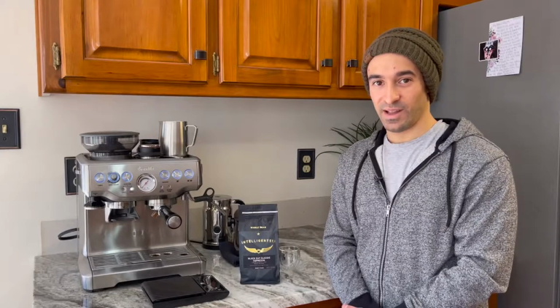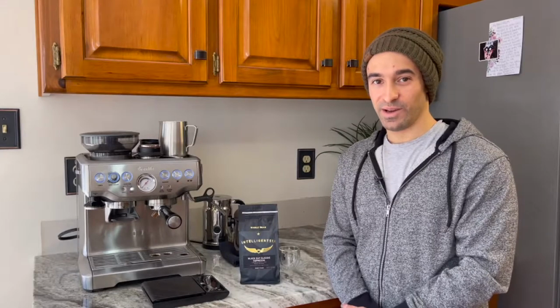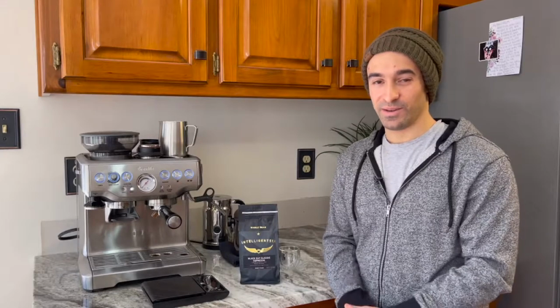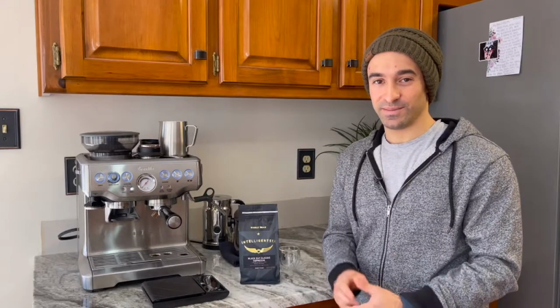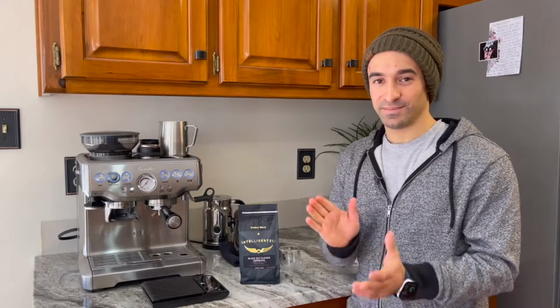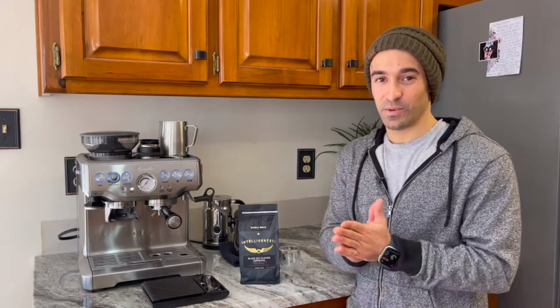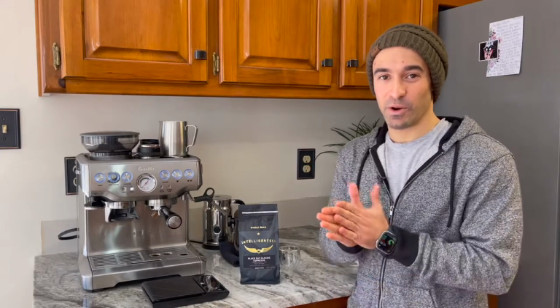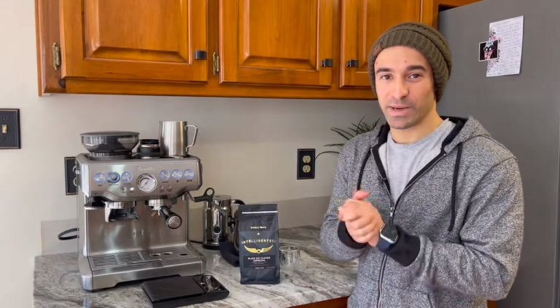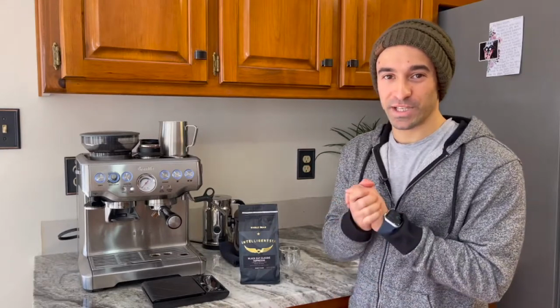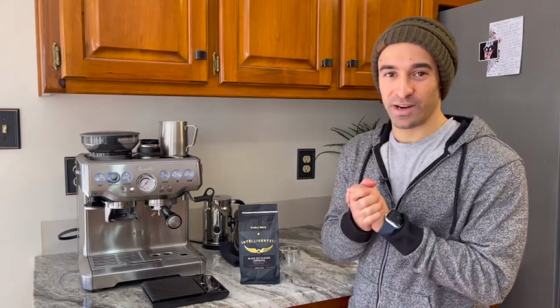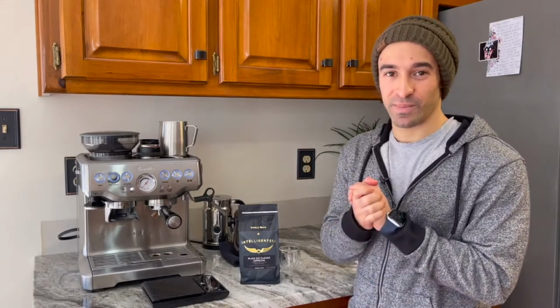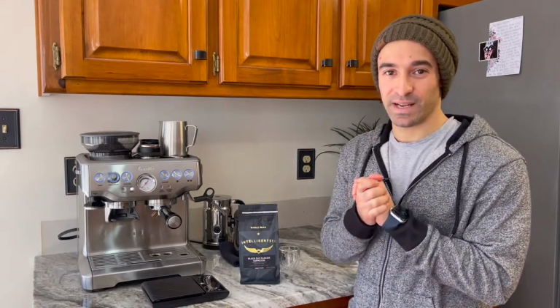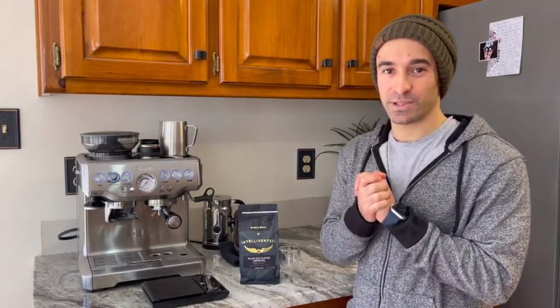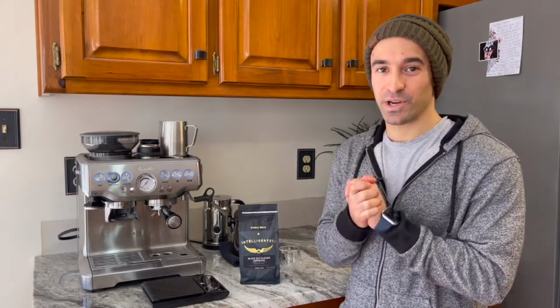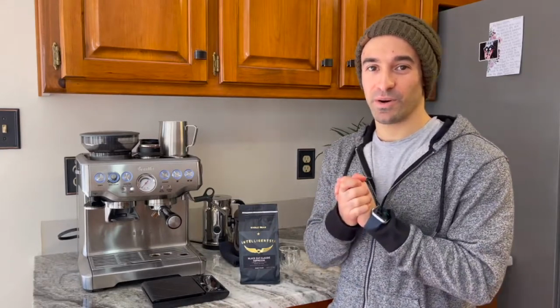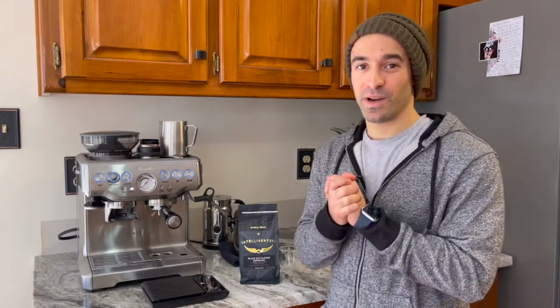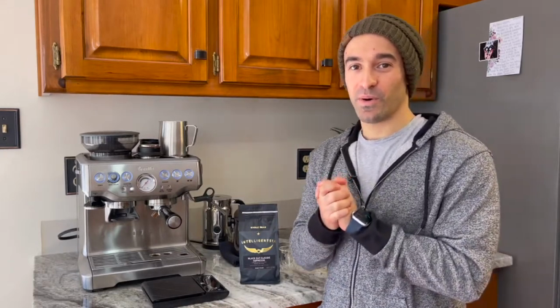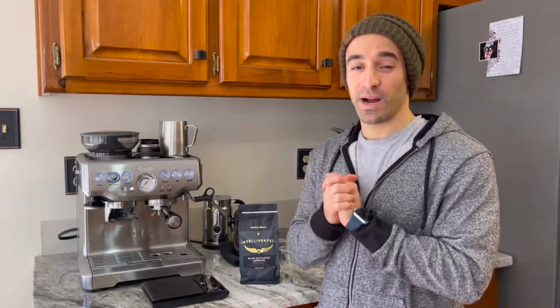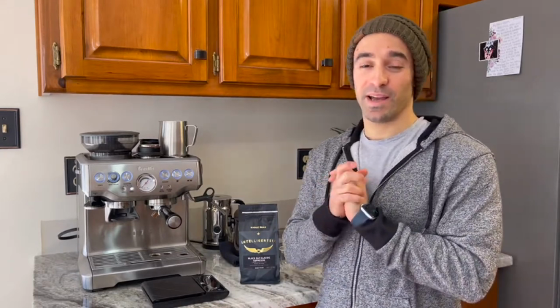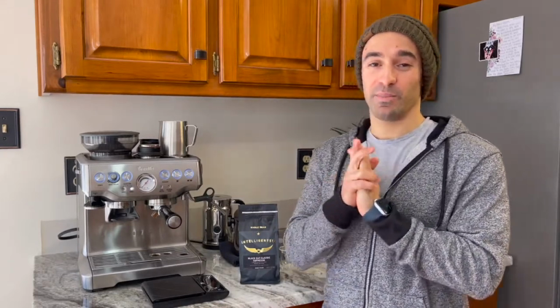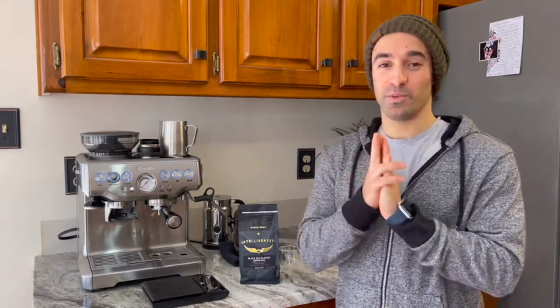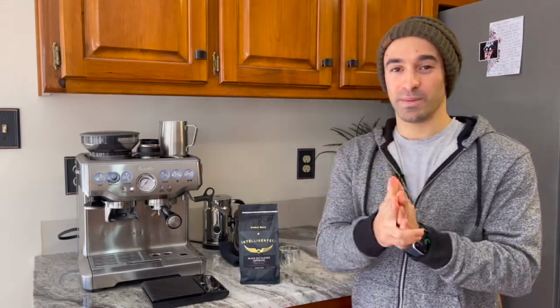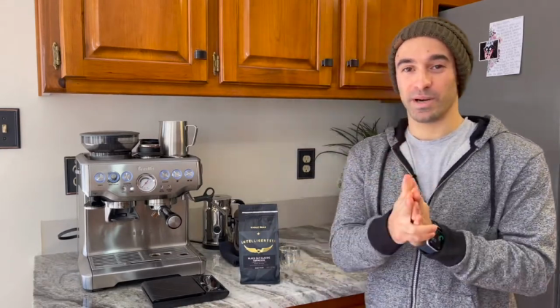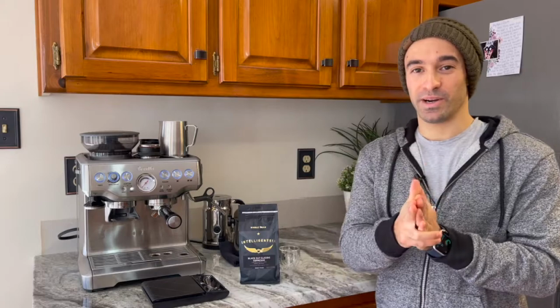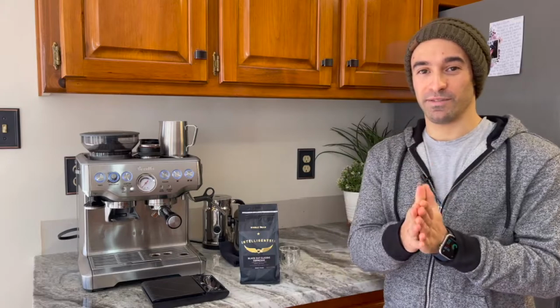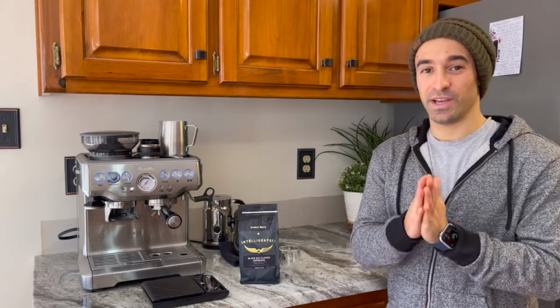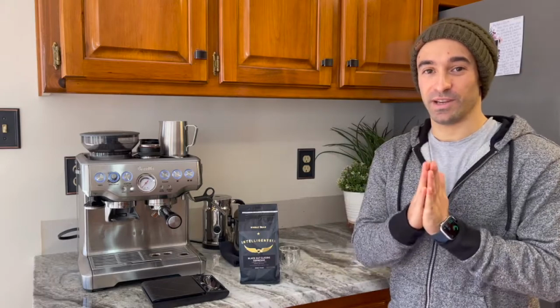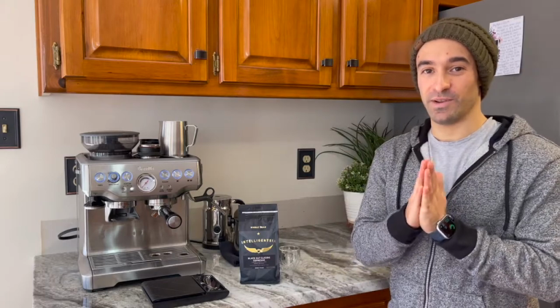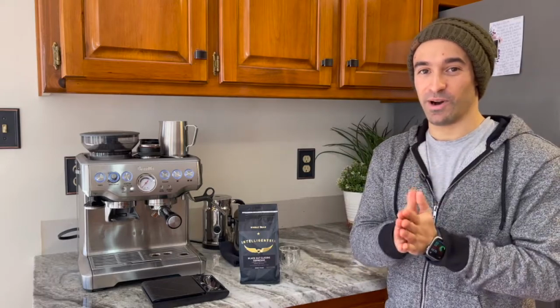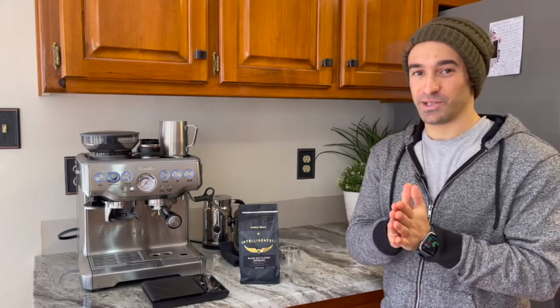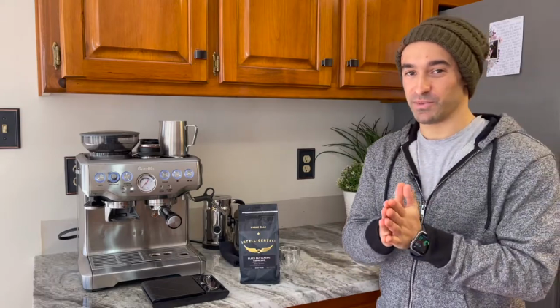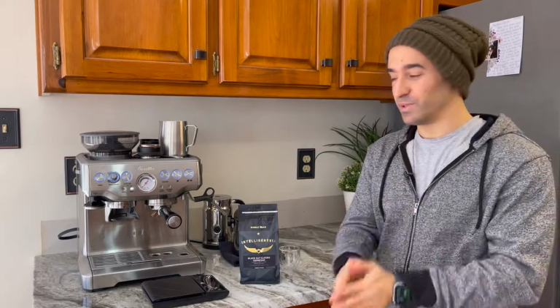Hello! Welcome to my channel. My name's Joe, where I help you make better coffee and give you honest reviews.